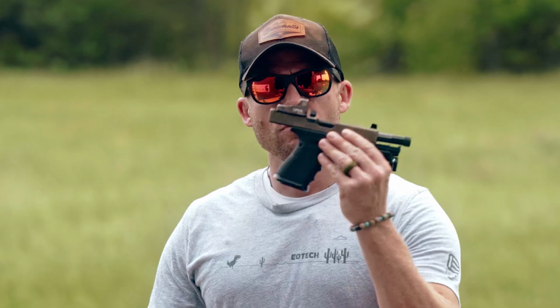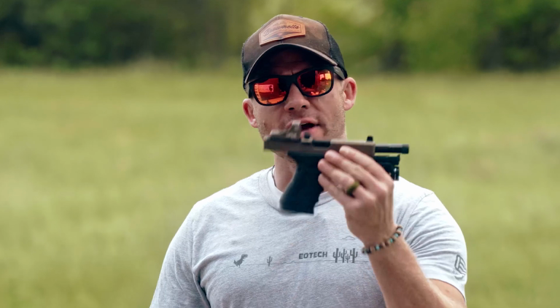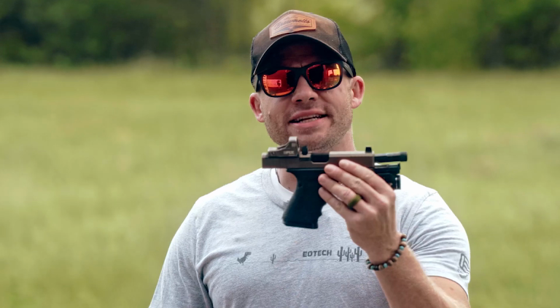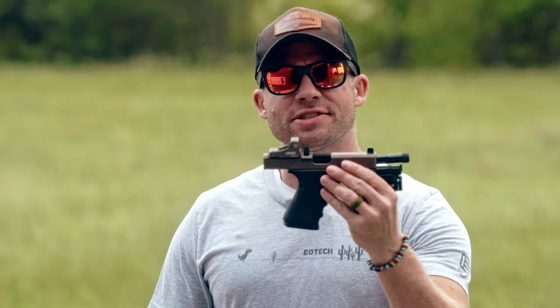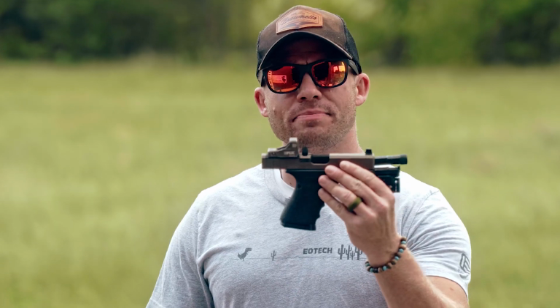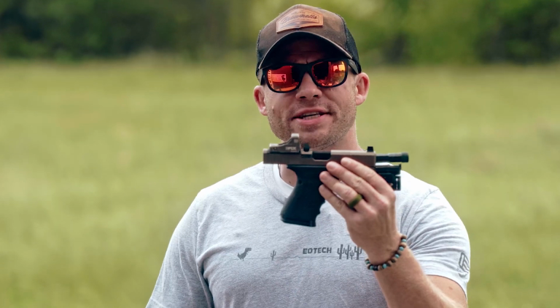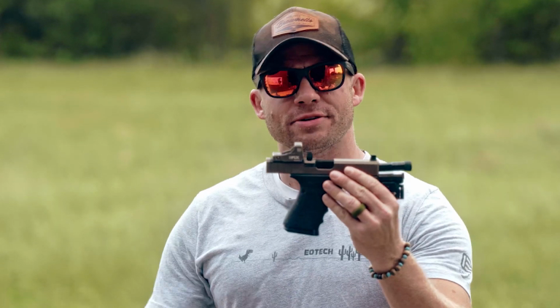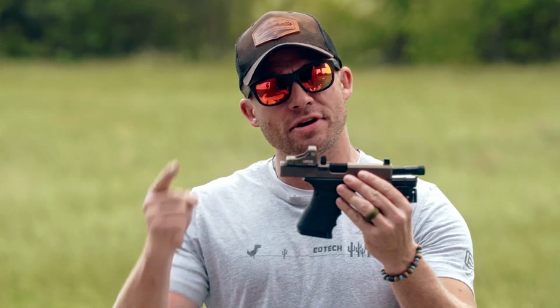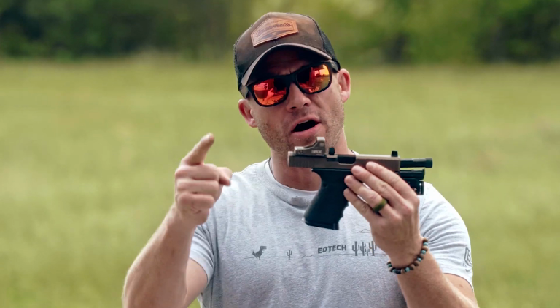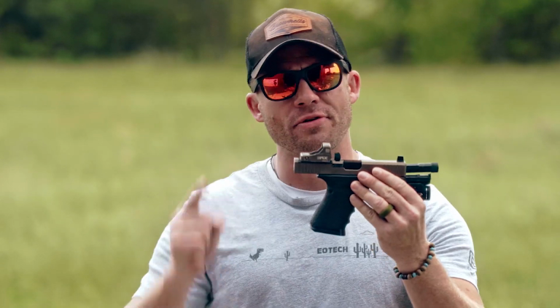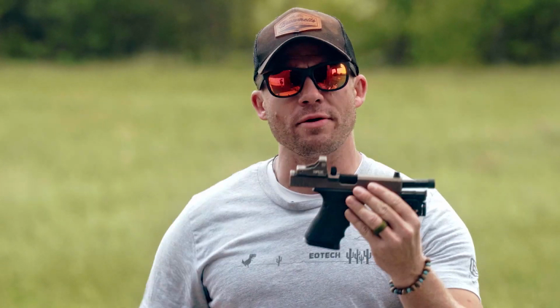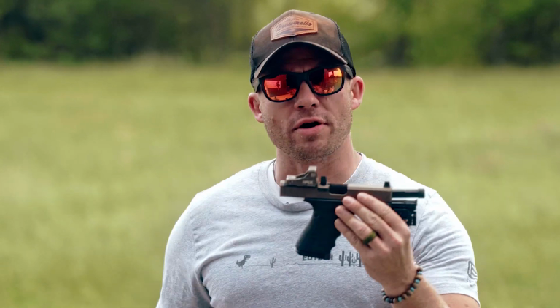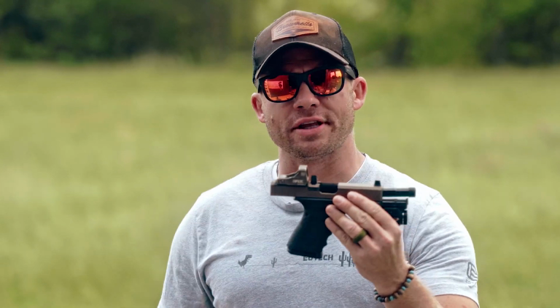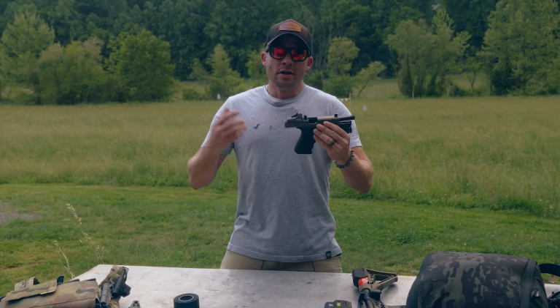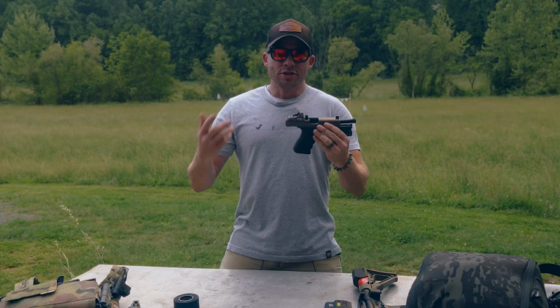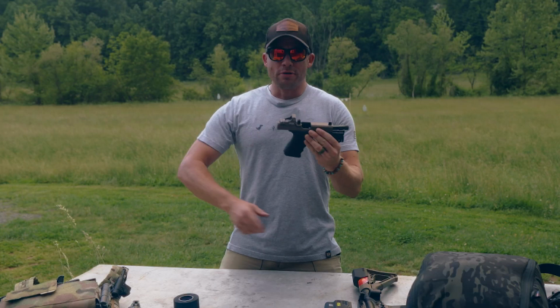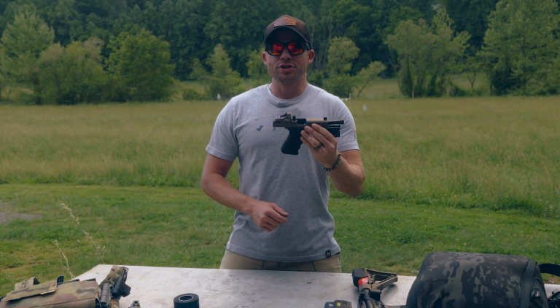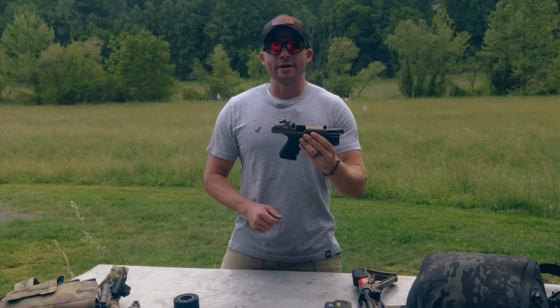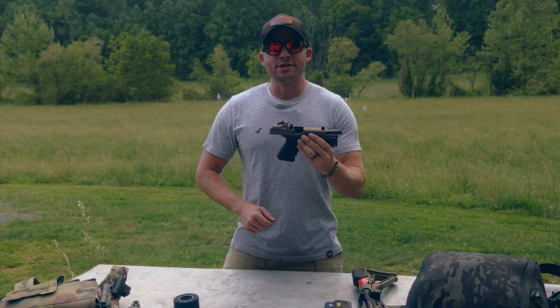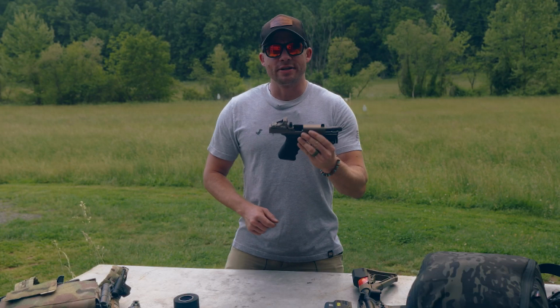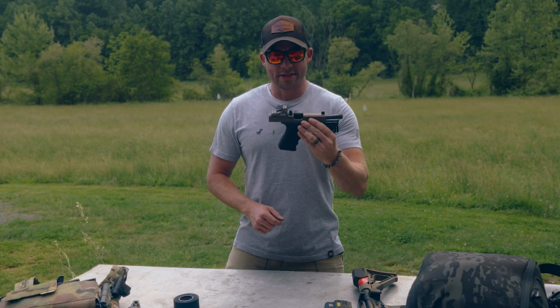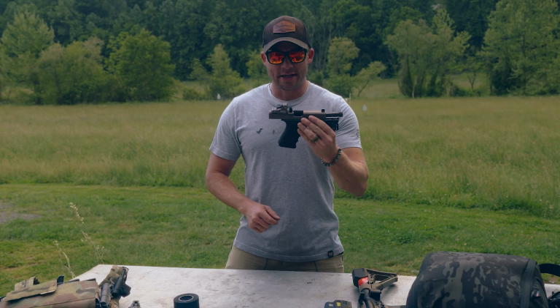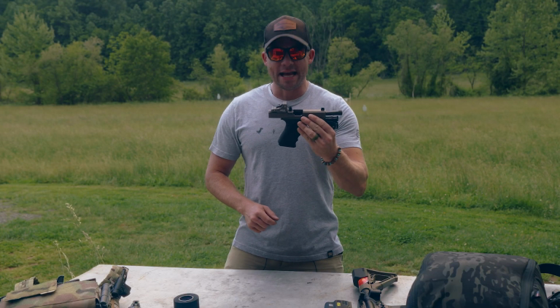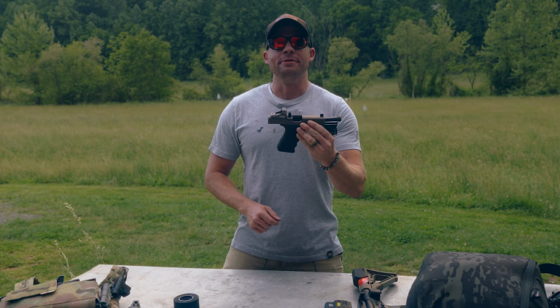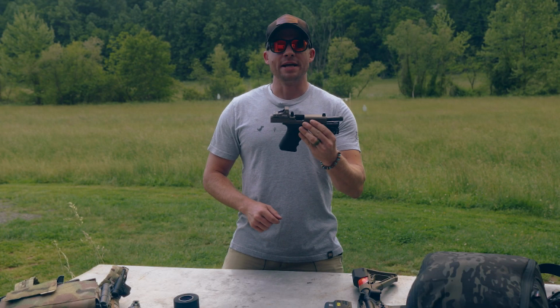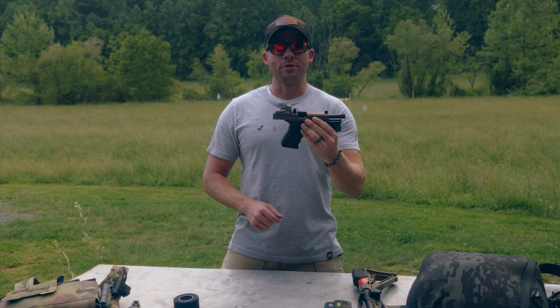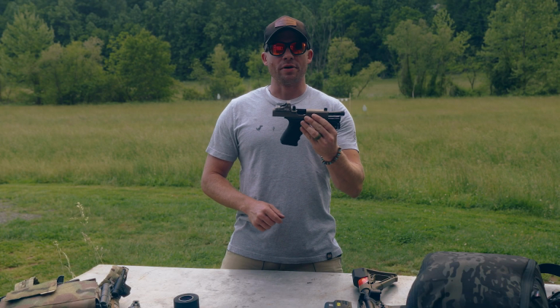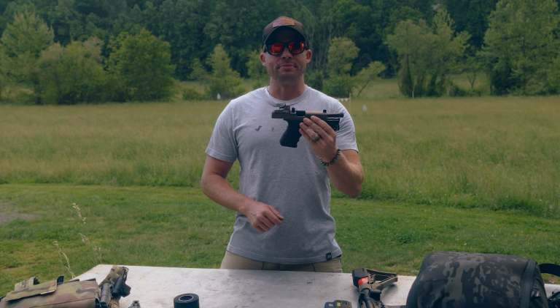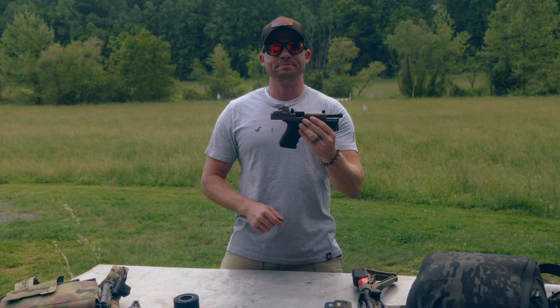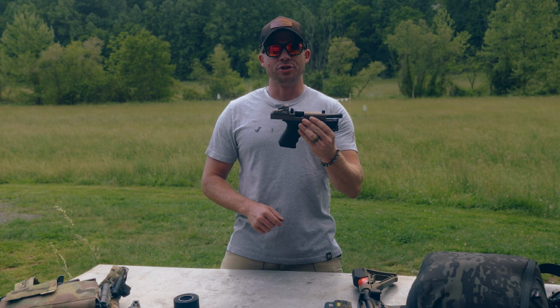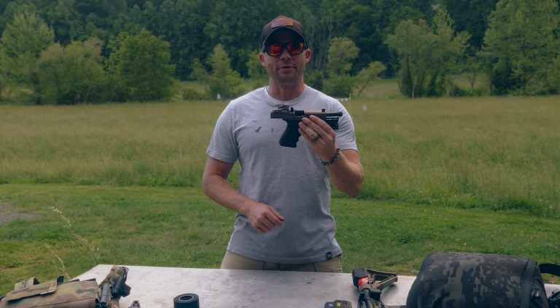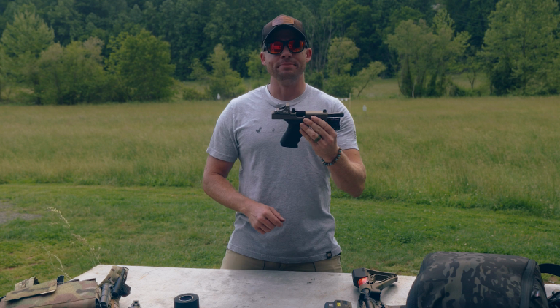Red dots on pistols — are they worth it? The short answer is yeah, they're worth it. You should get one.